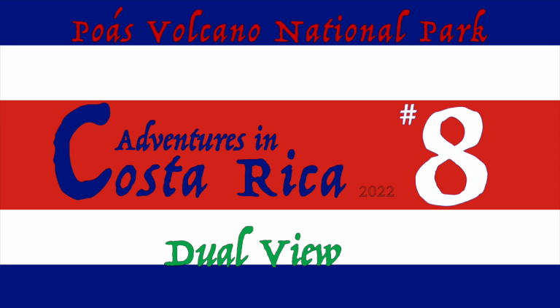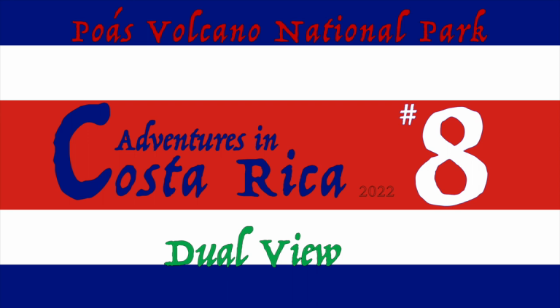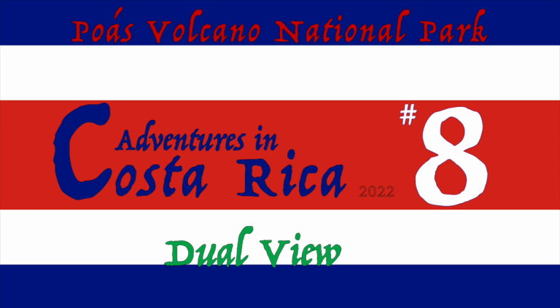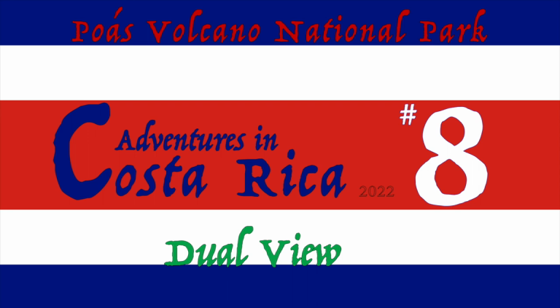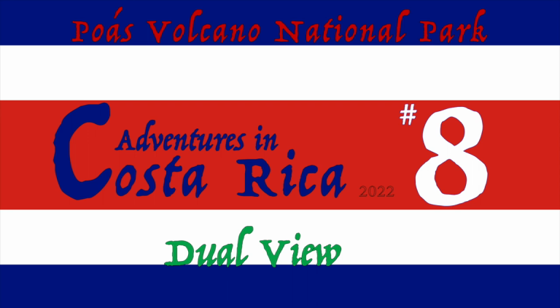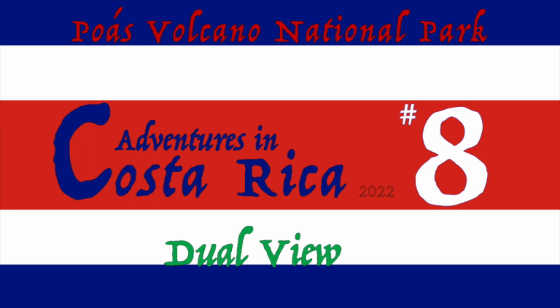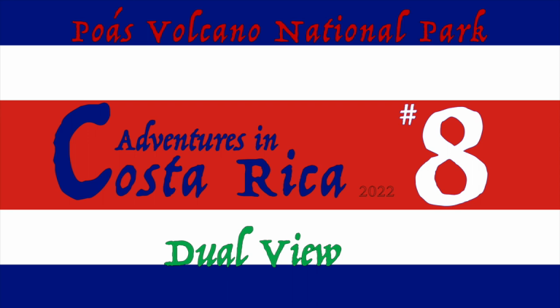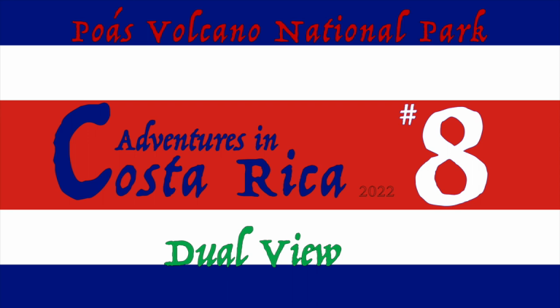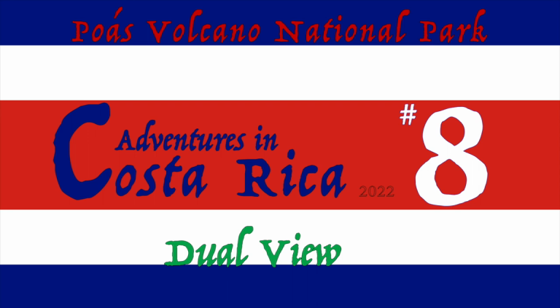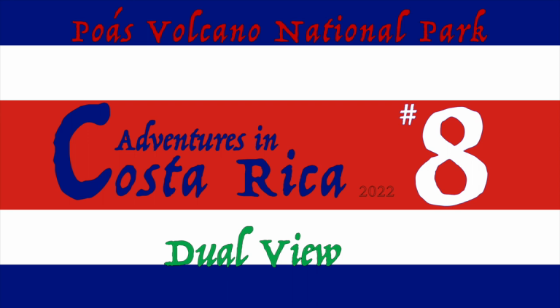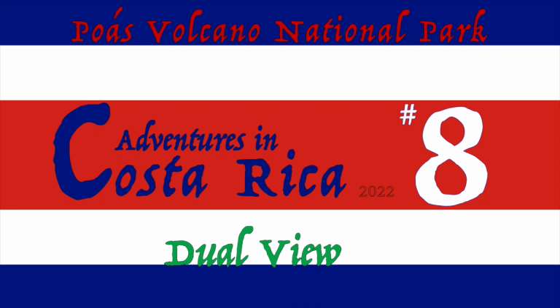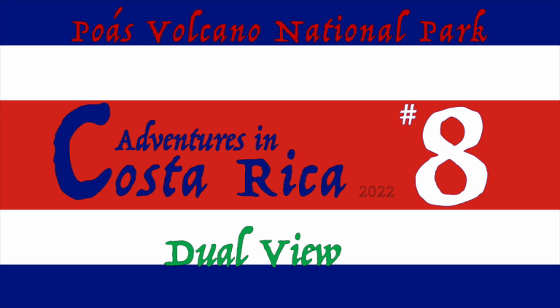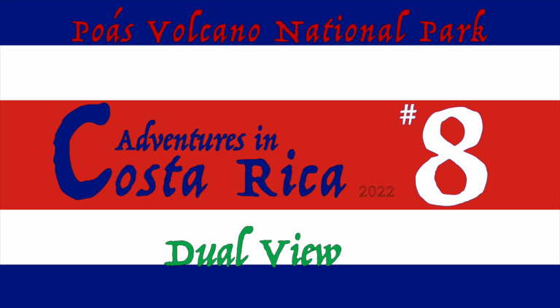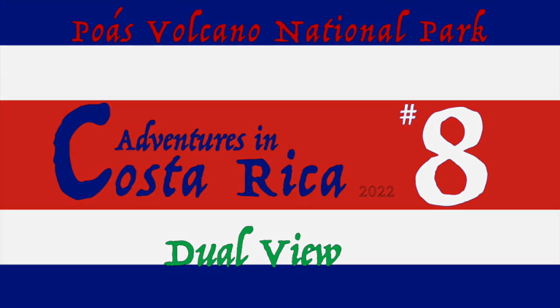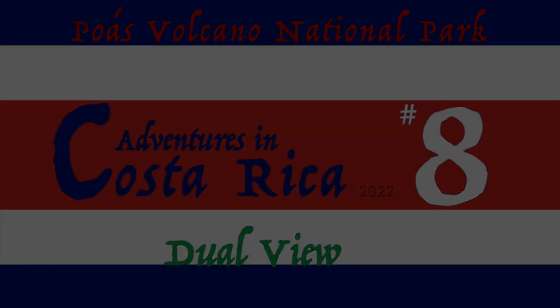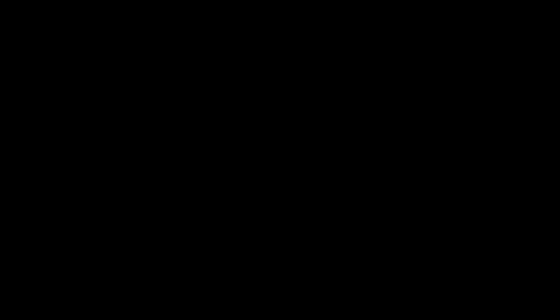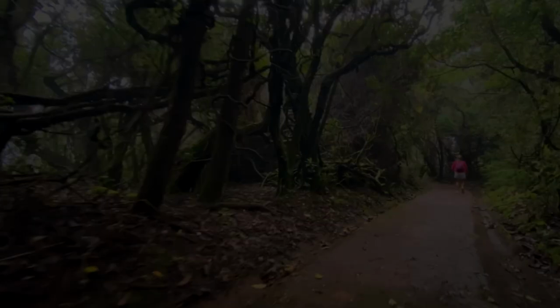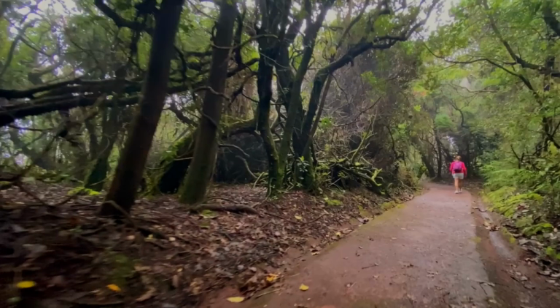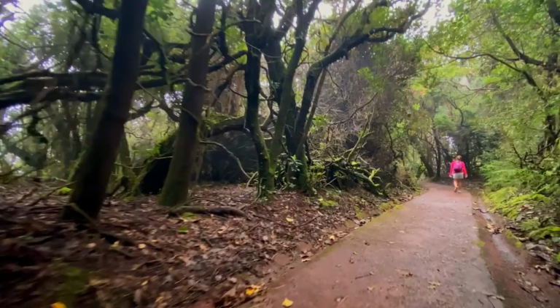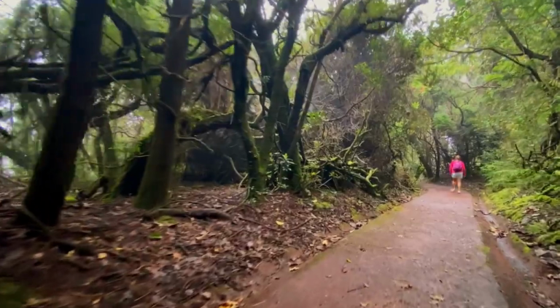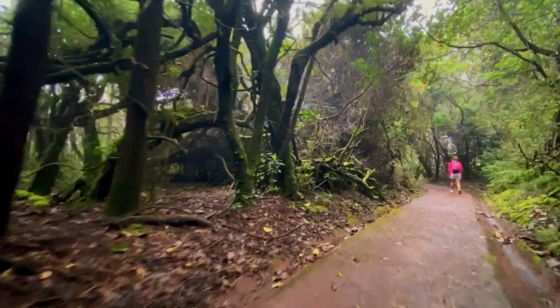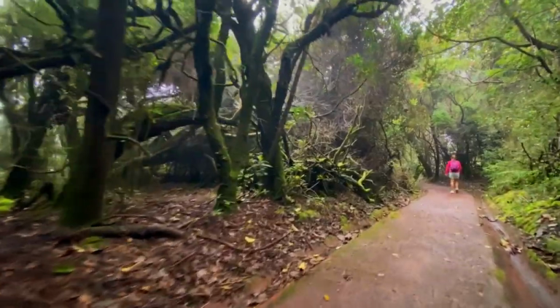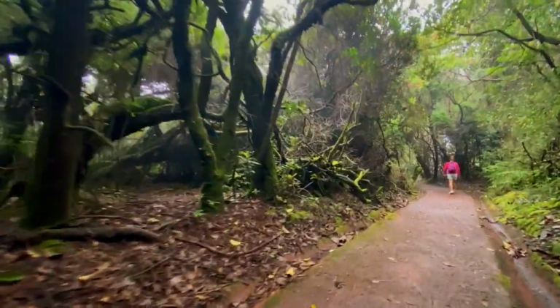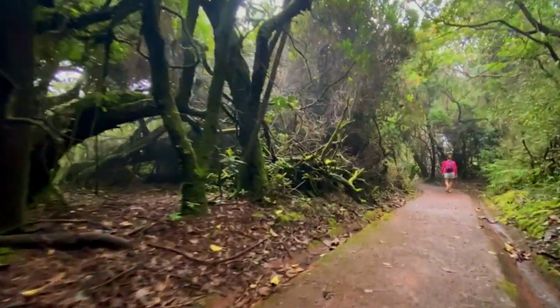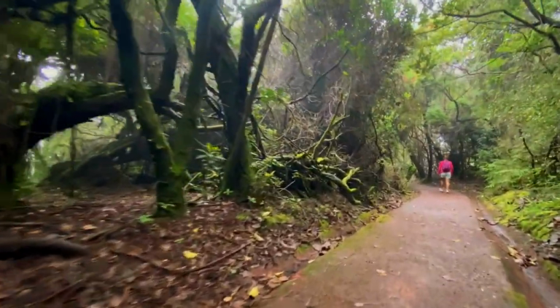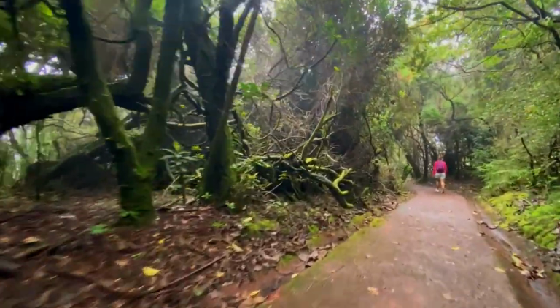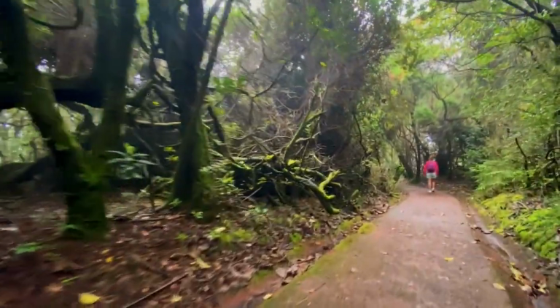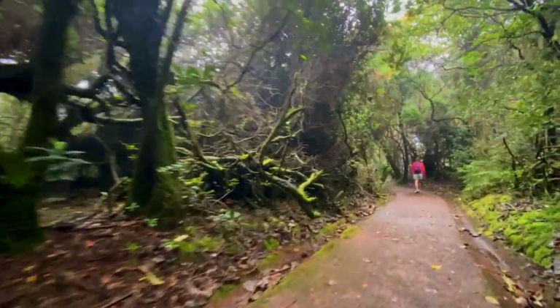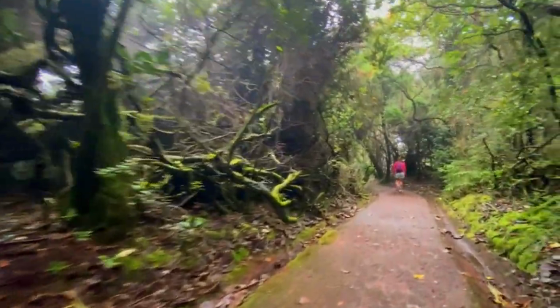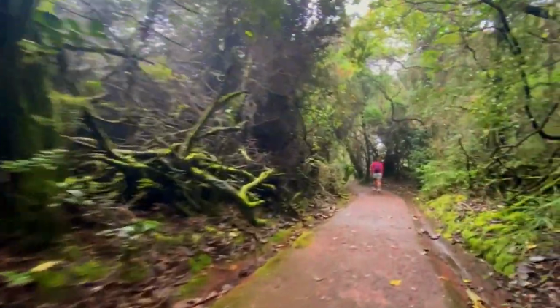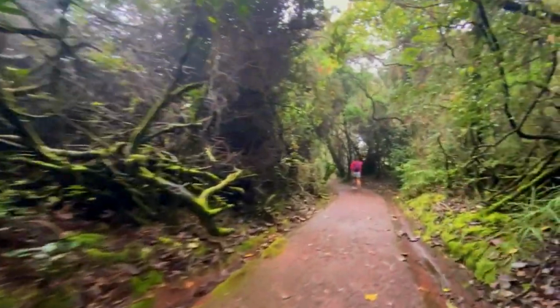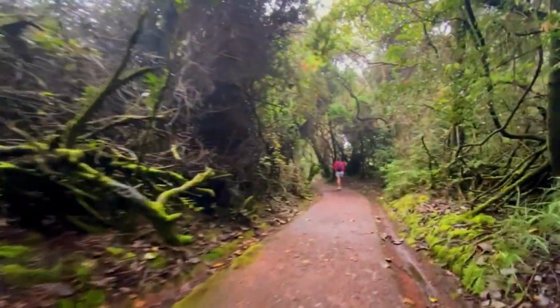Welcome back for another random adventure in Costa Rica. In this video we're at the Poas Volcano National Park.